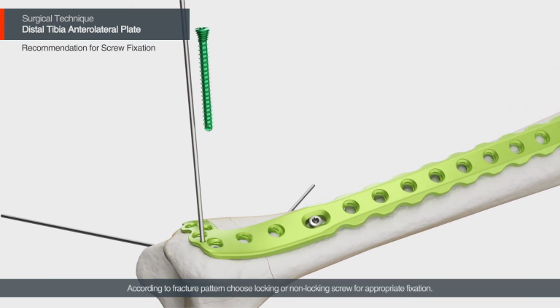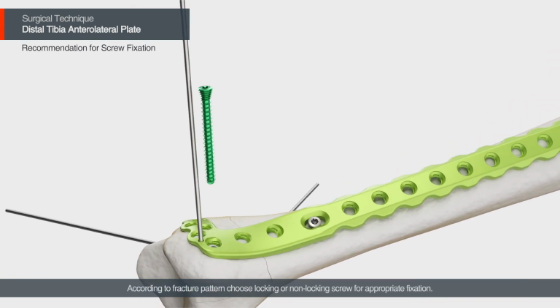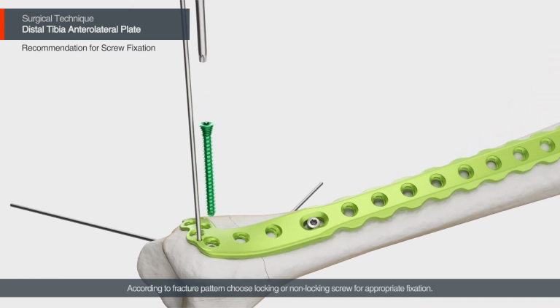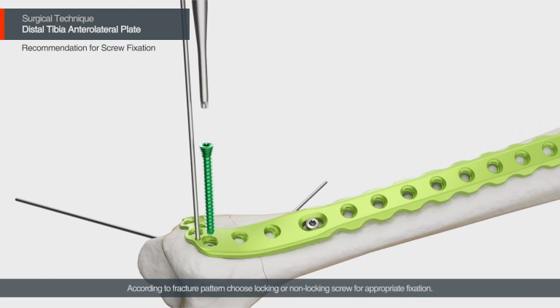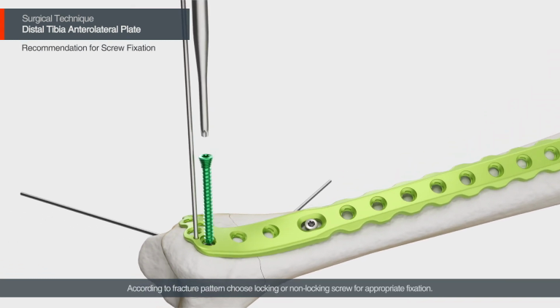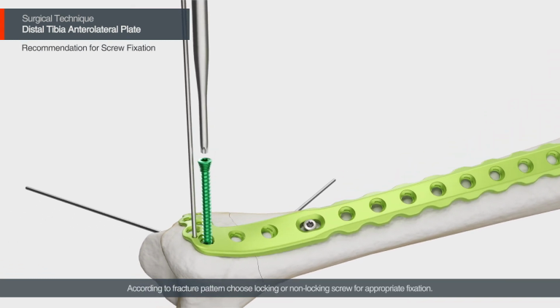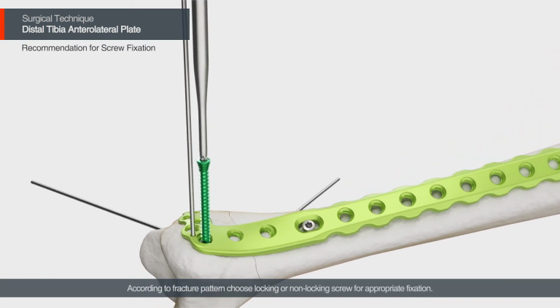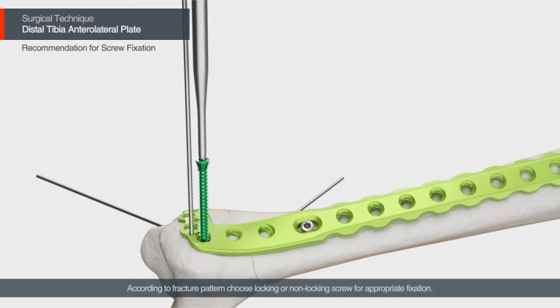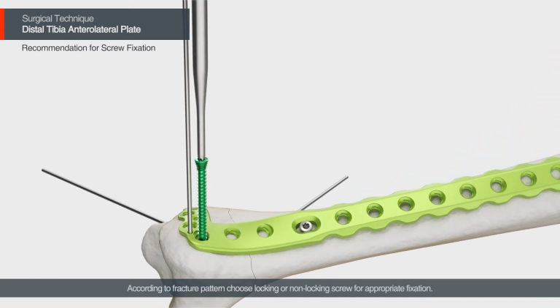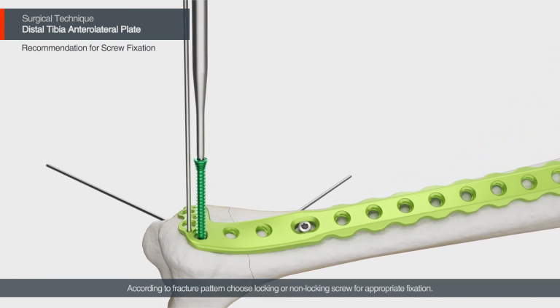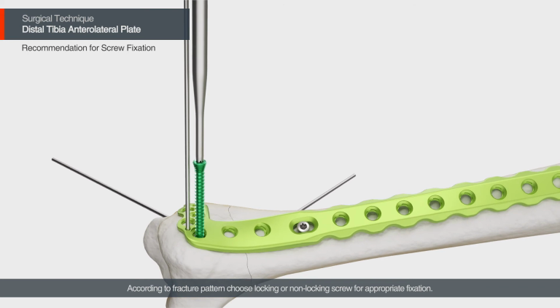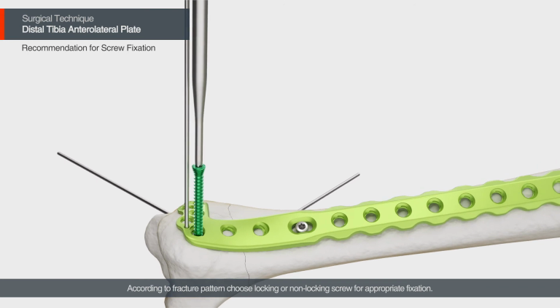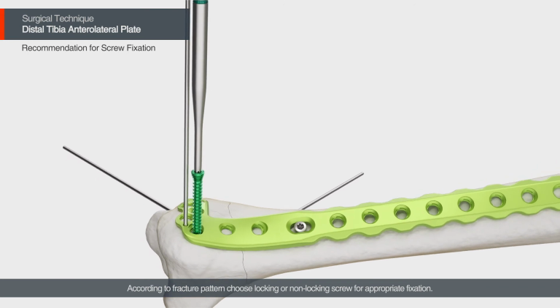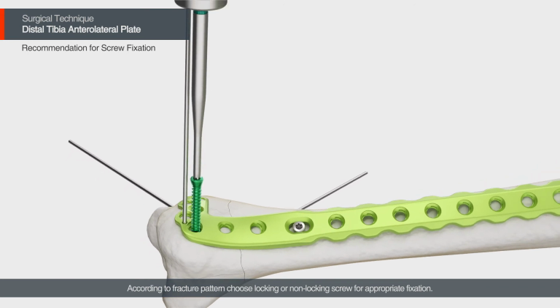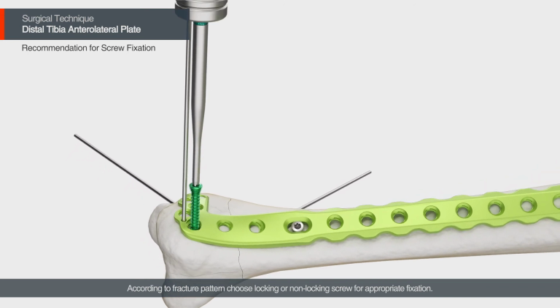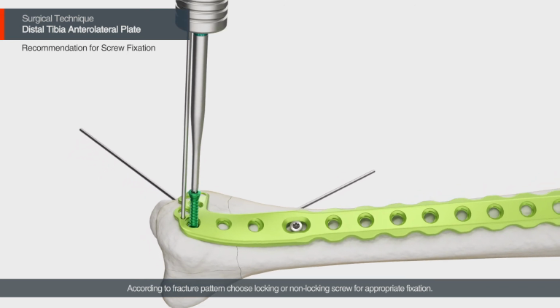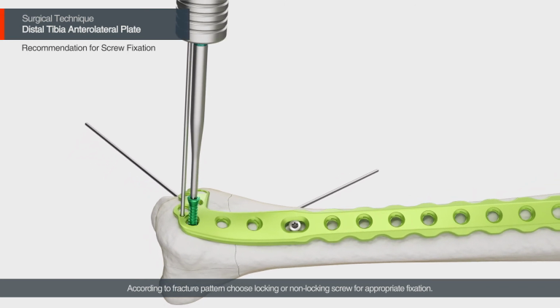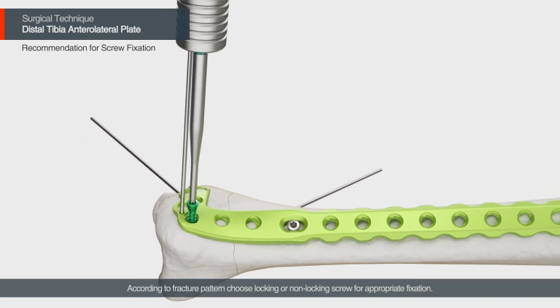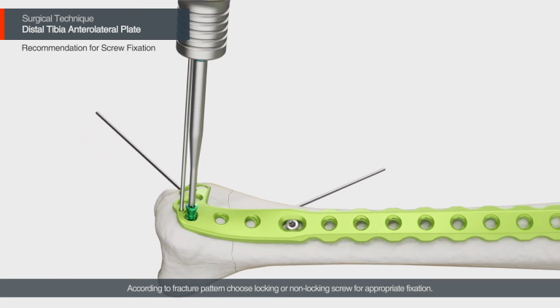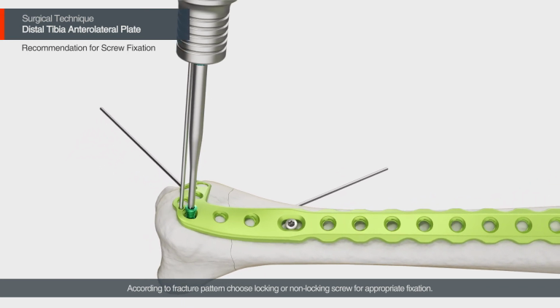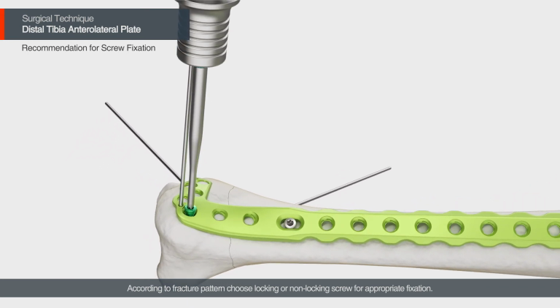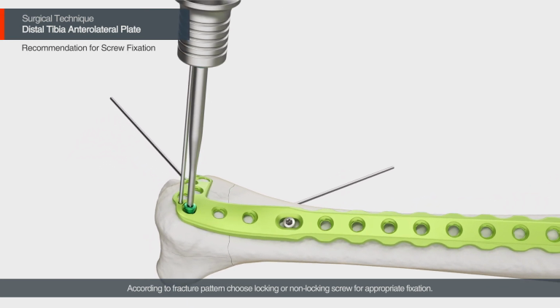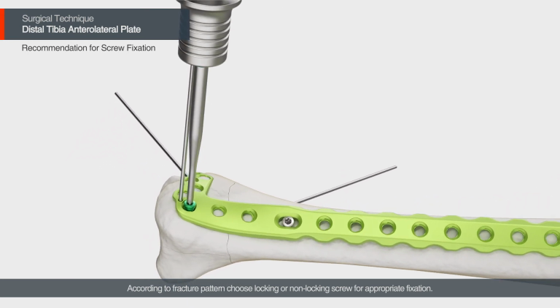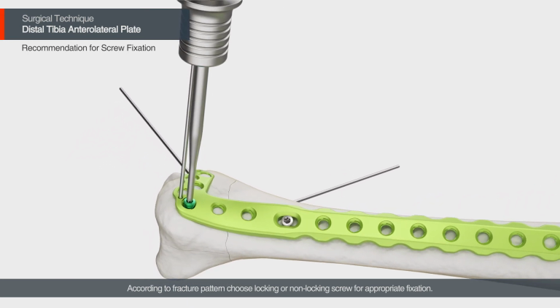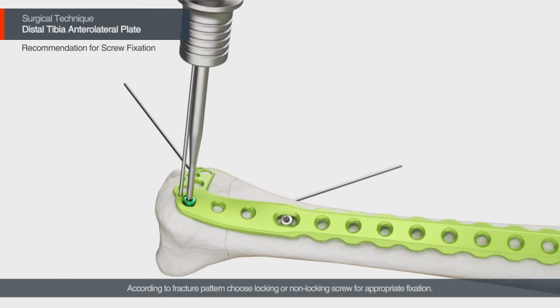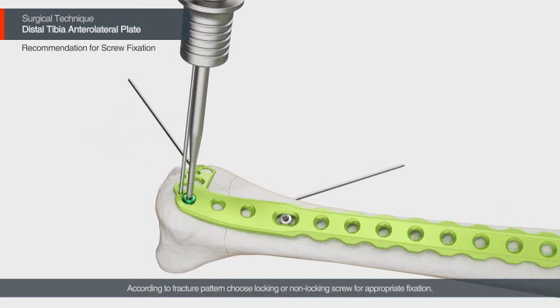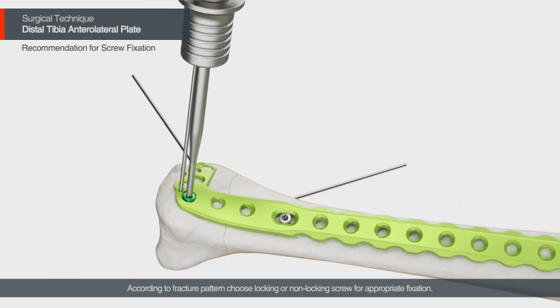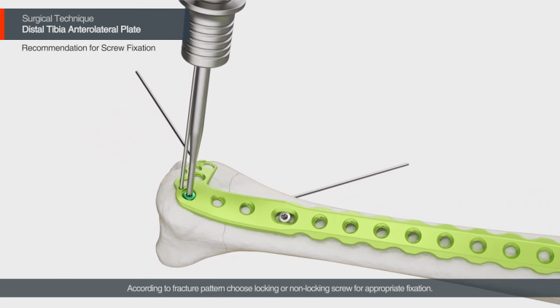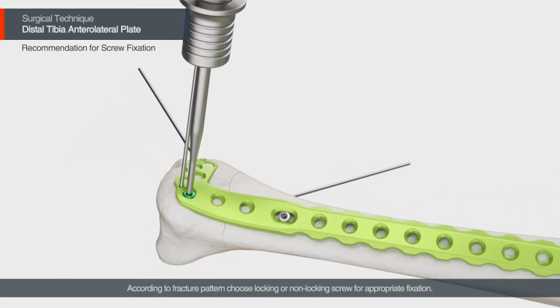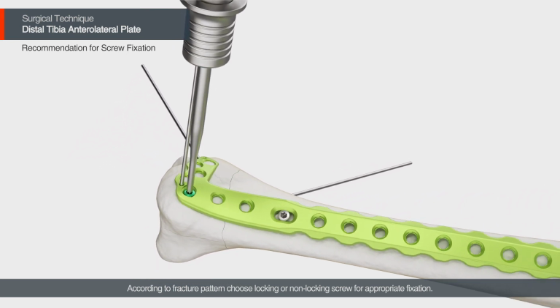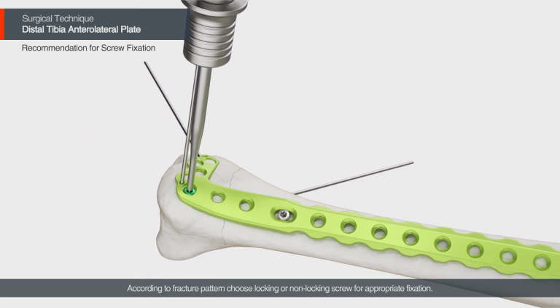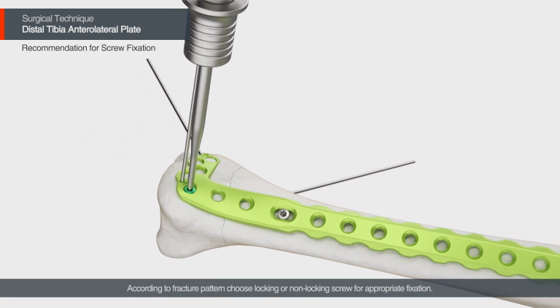According to the fracture pattern, choose a locking or non-locking screw for appropriate fixation.